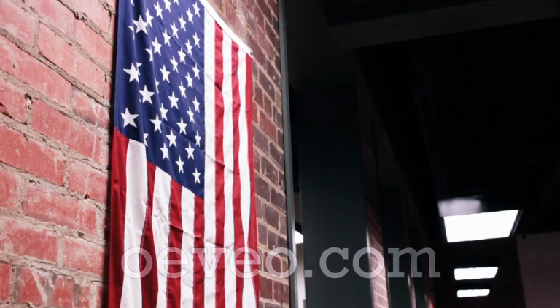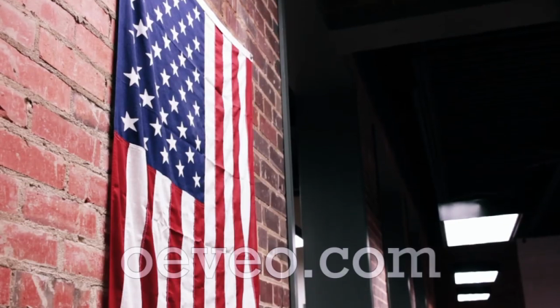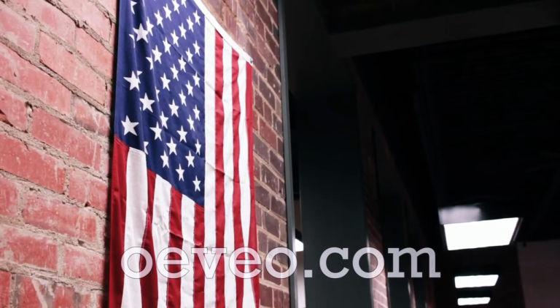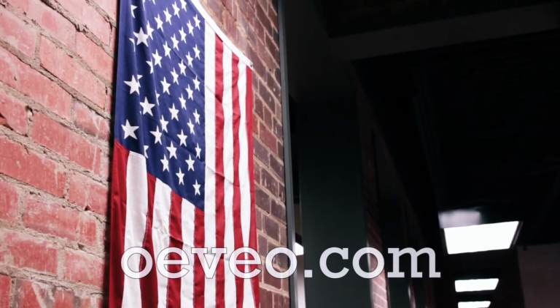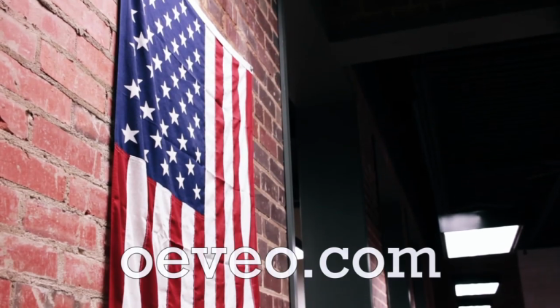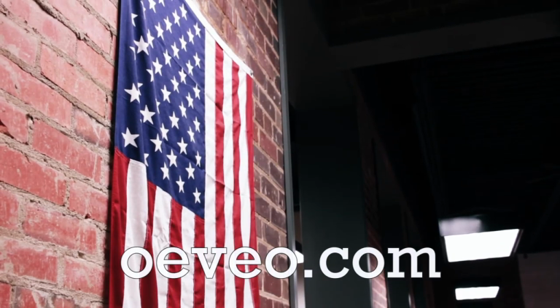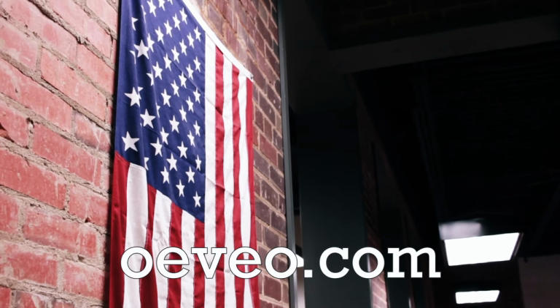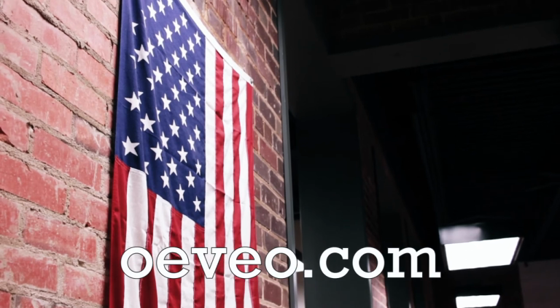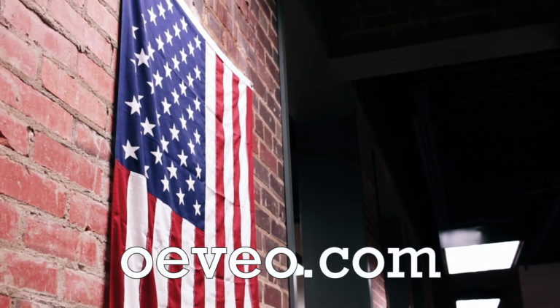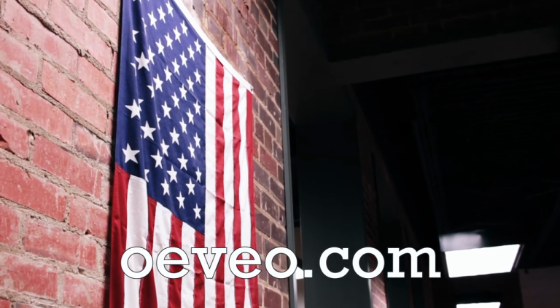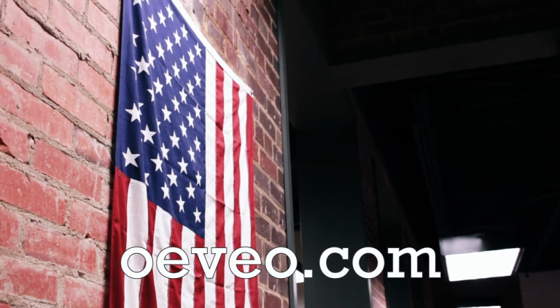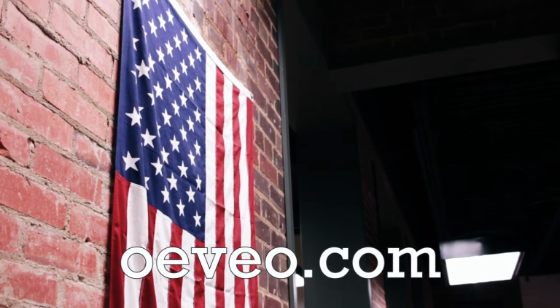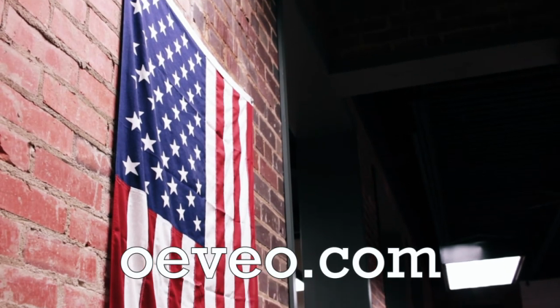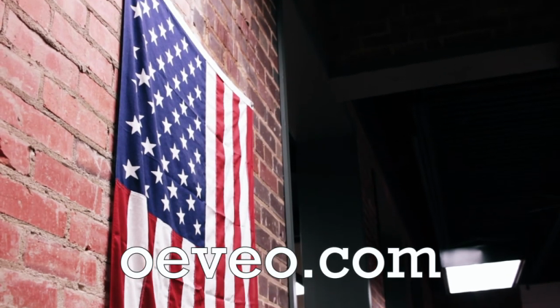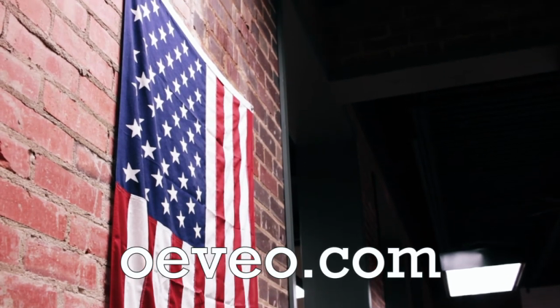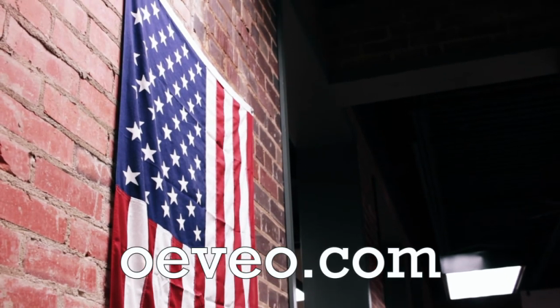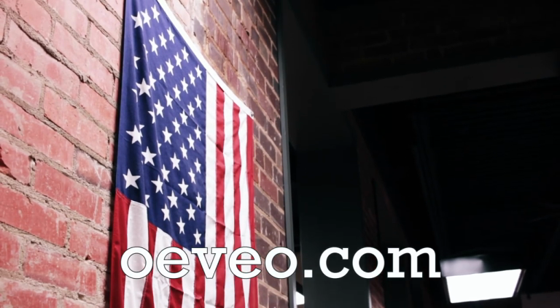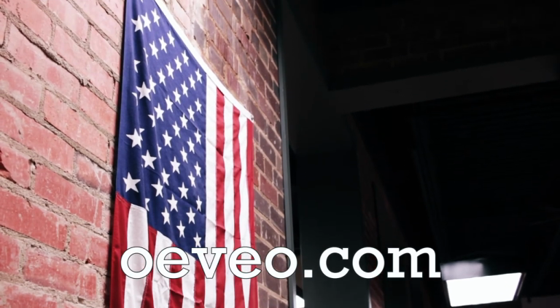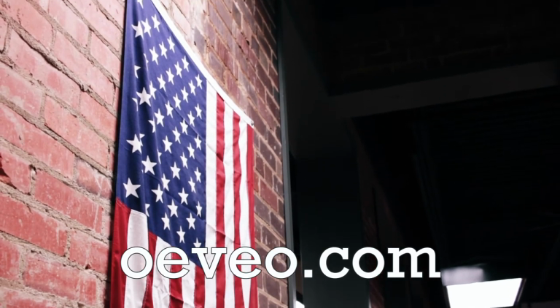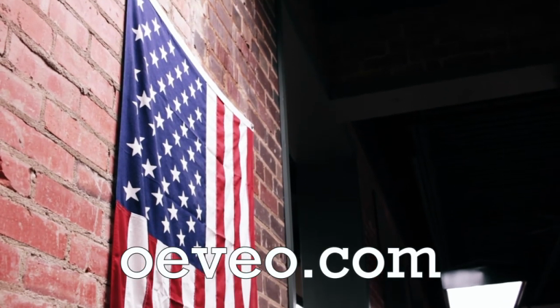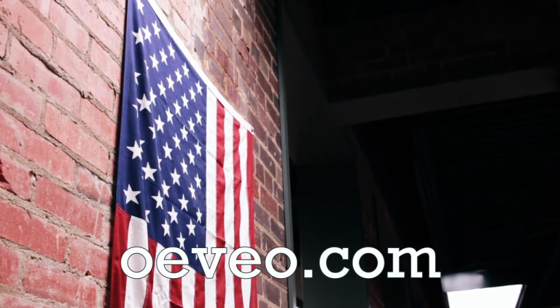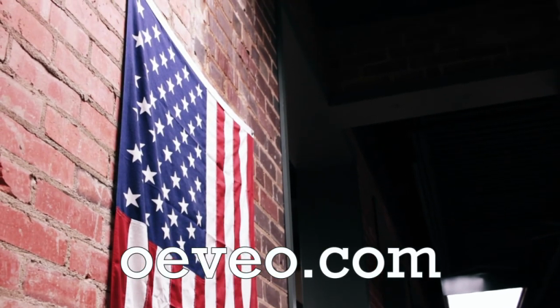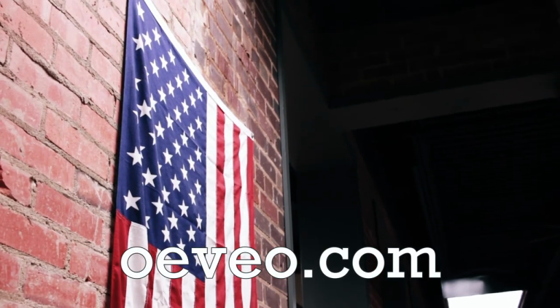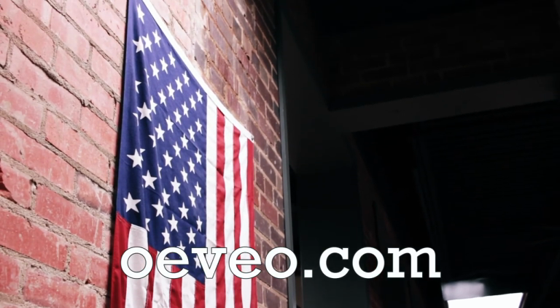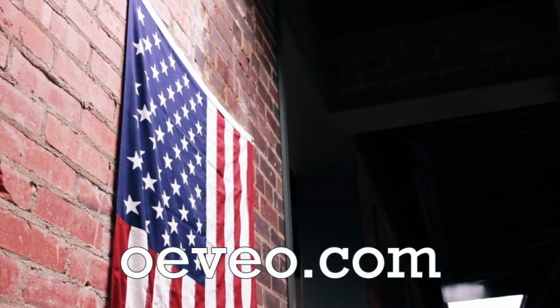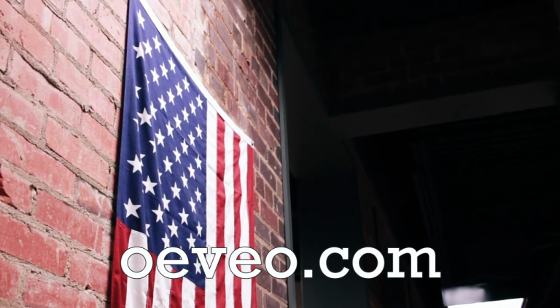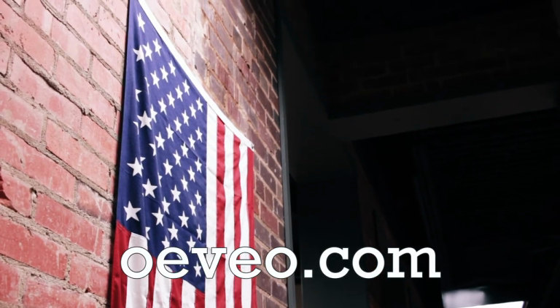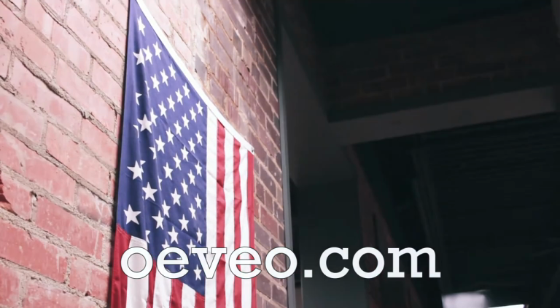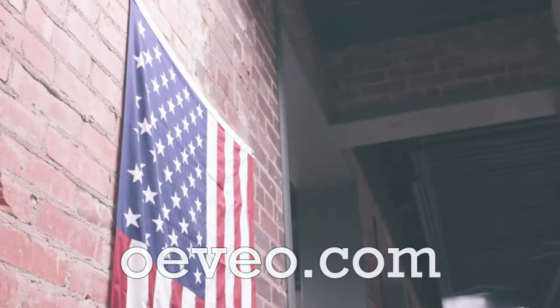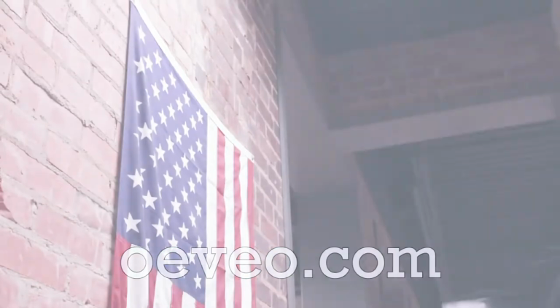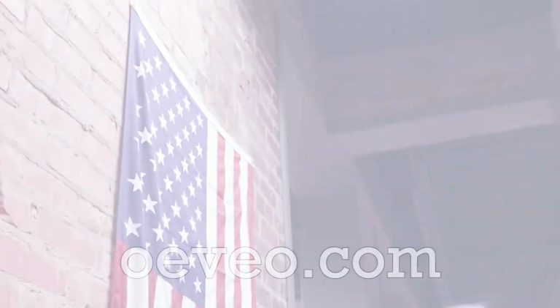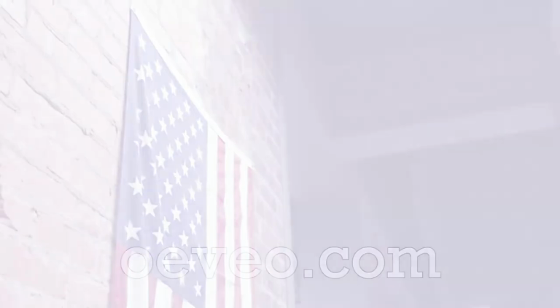Organized, clean, beautiful. At OVO, we design up.